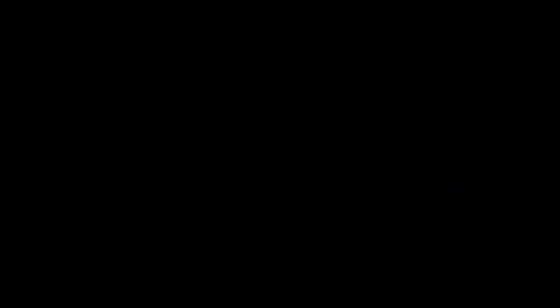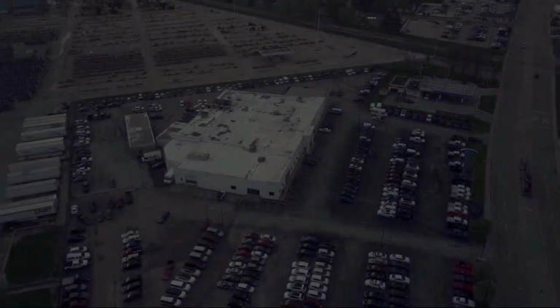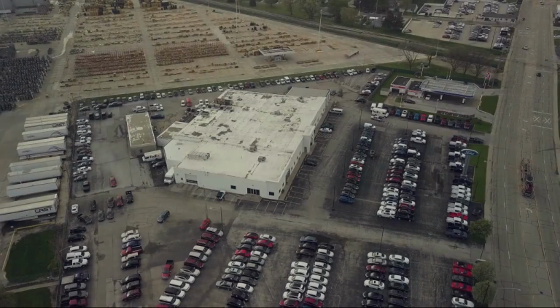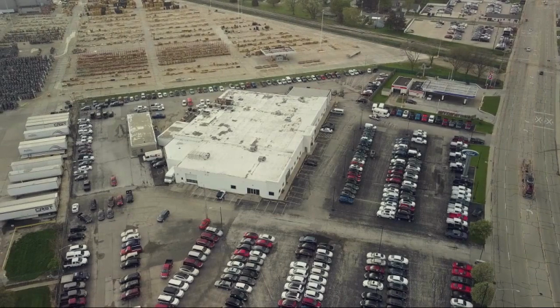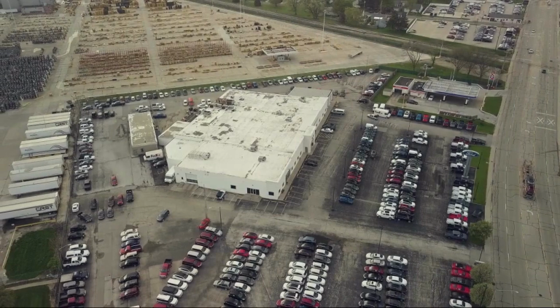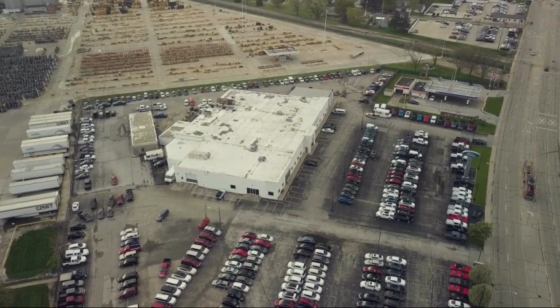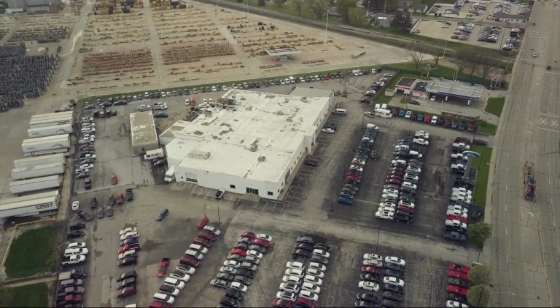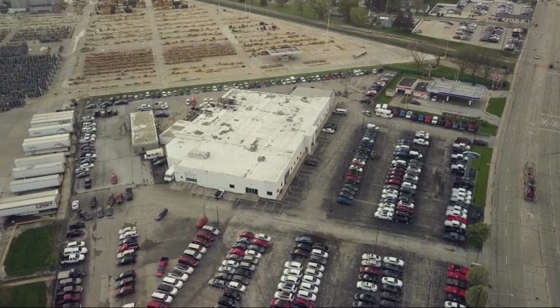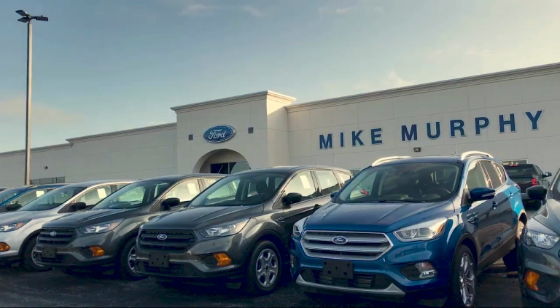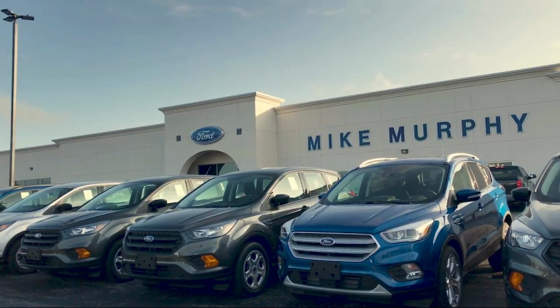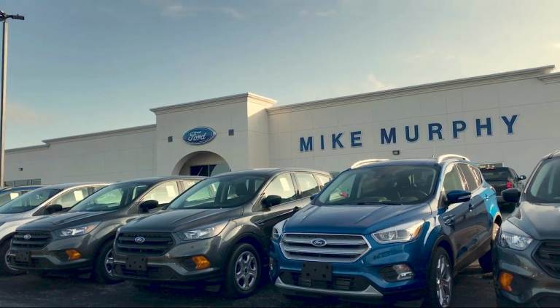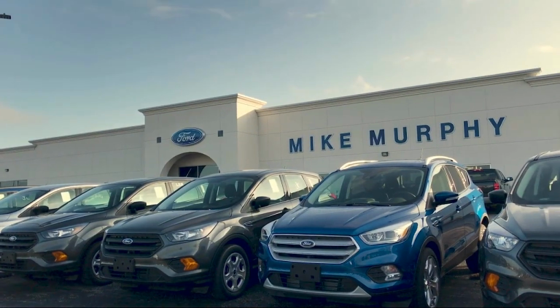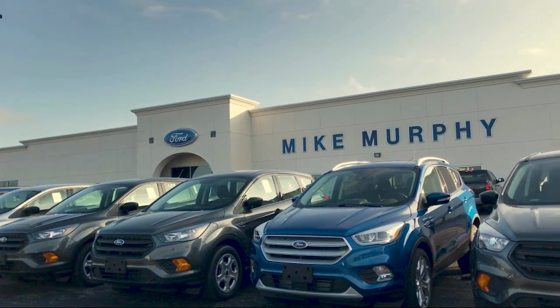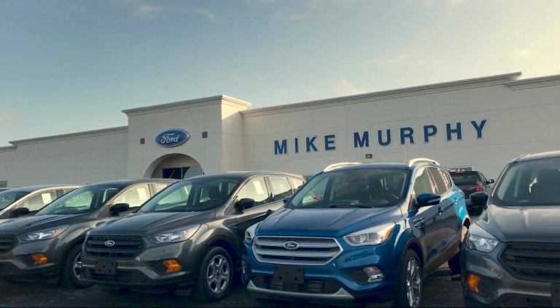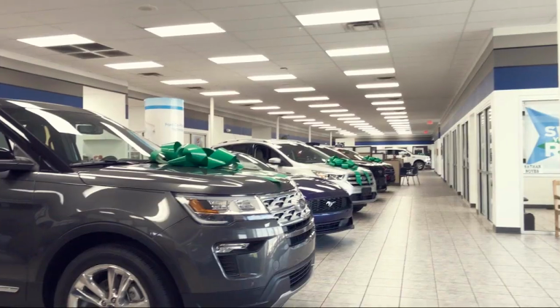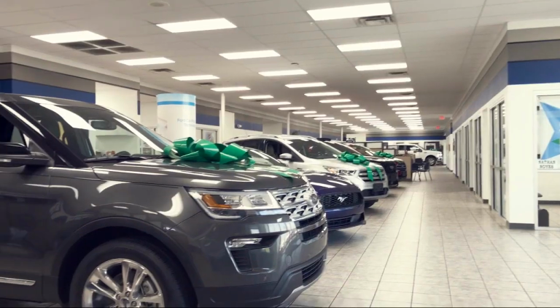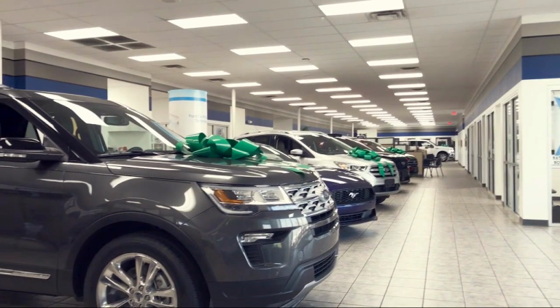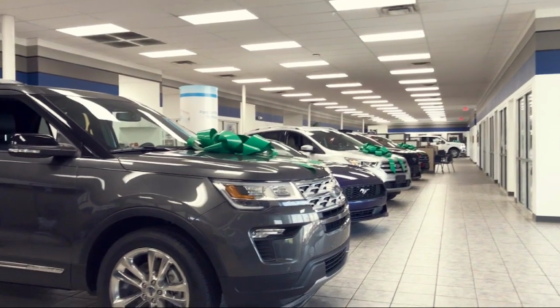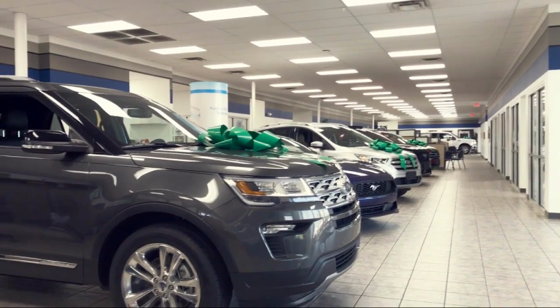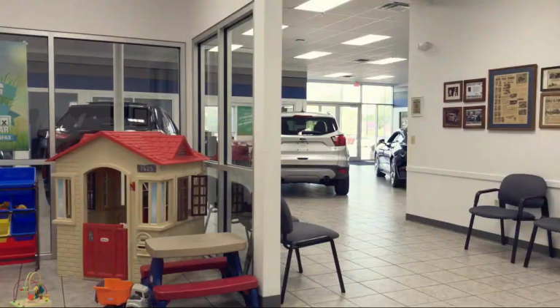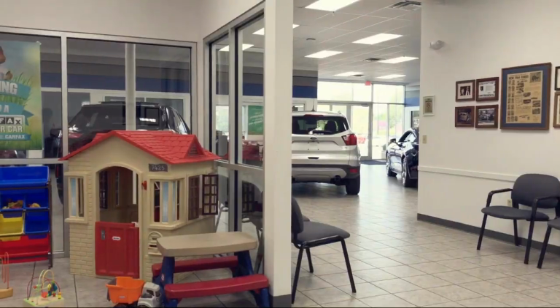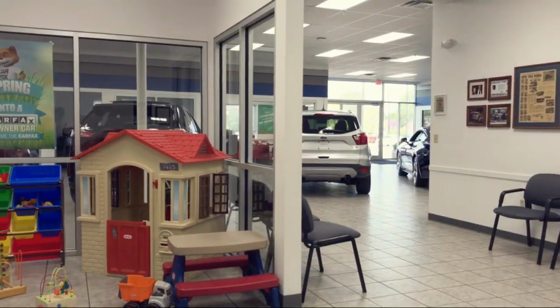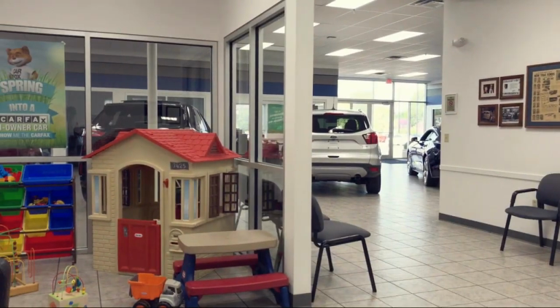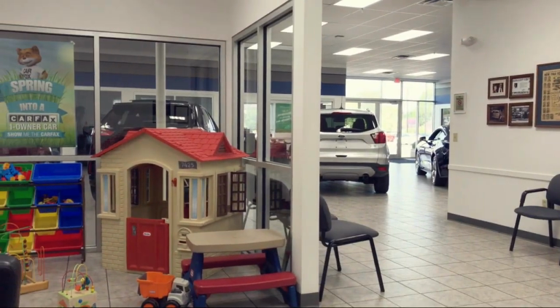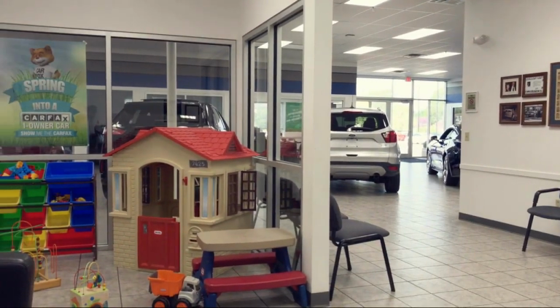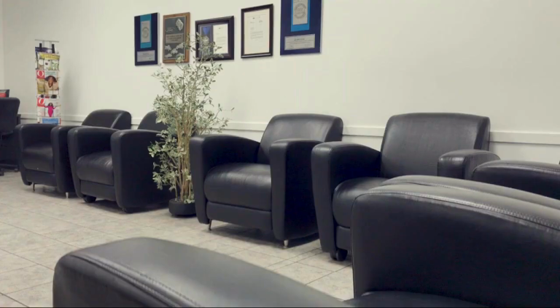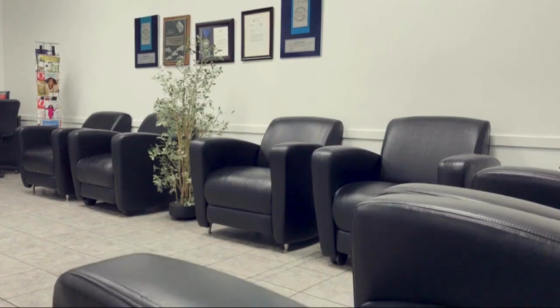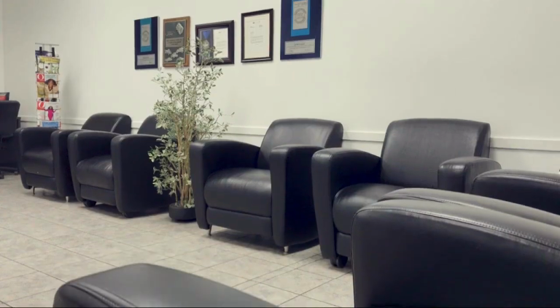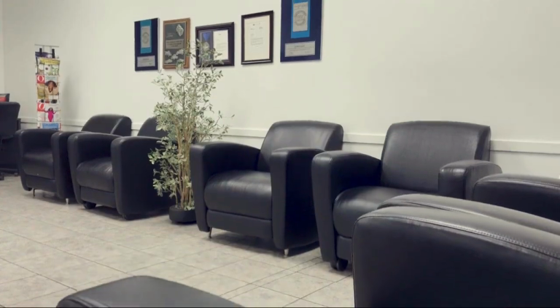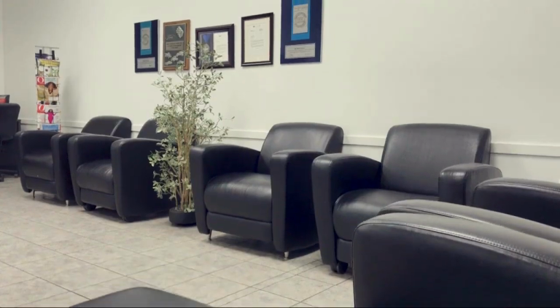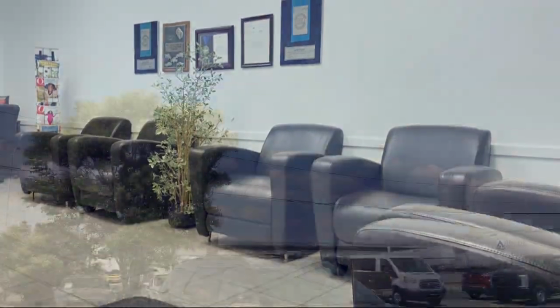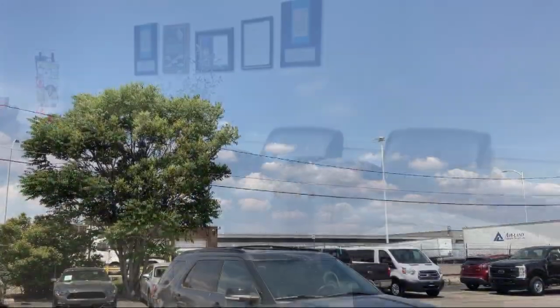Welcome to Mike Murphy Ford, your premier destination for purchasing a vehicle. And here's a look at one of our great vehicles from our inventory.